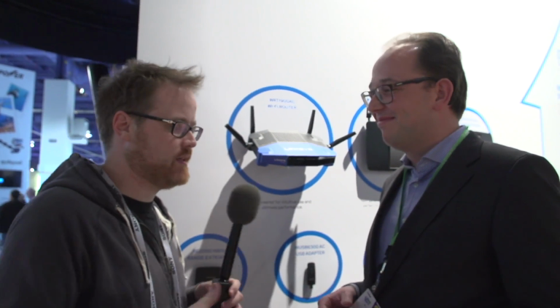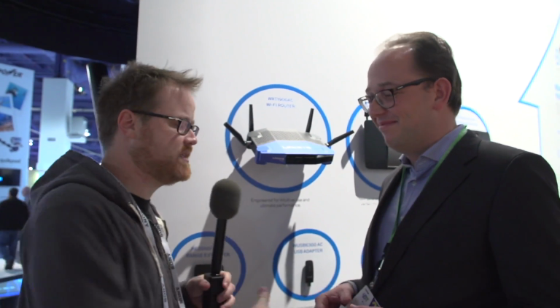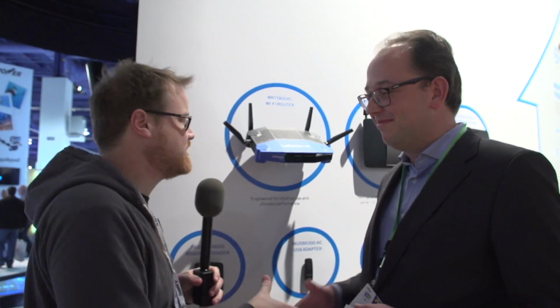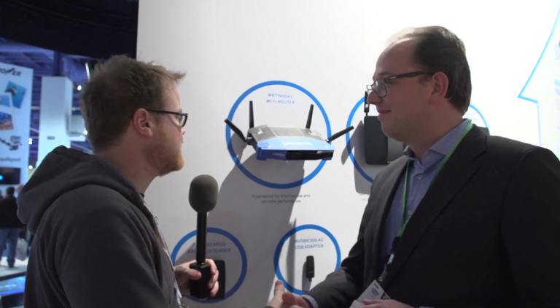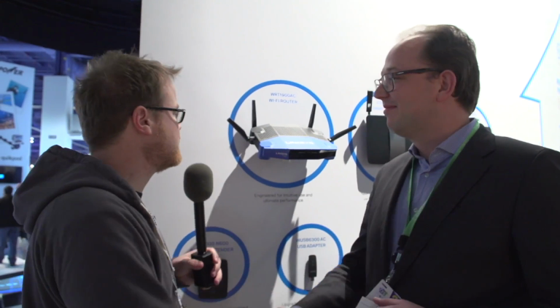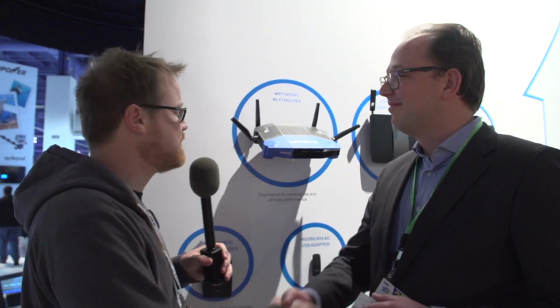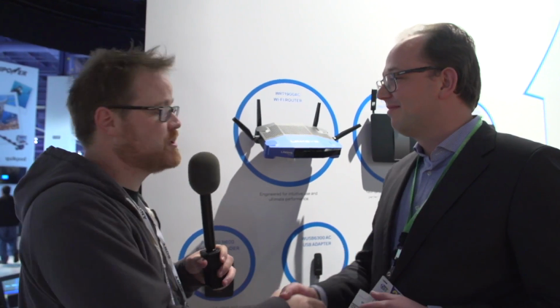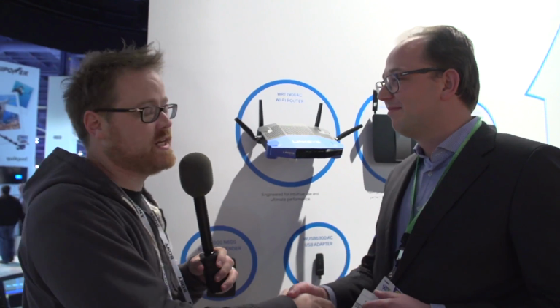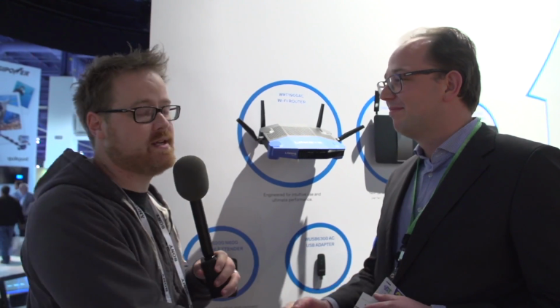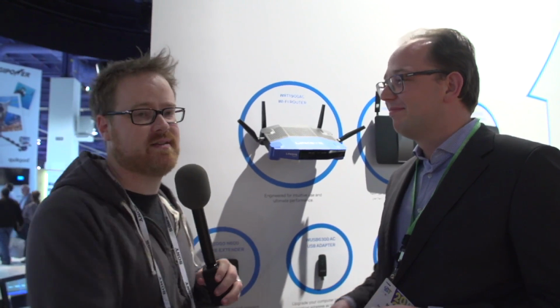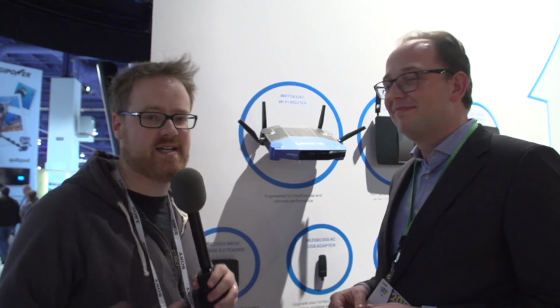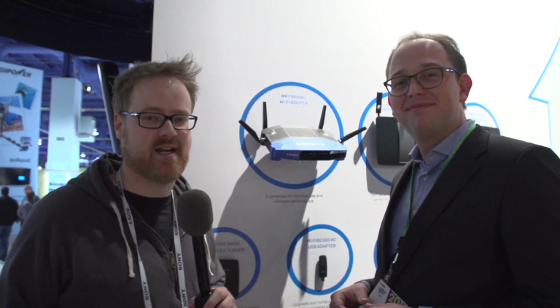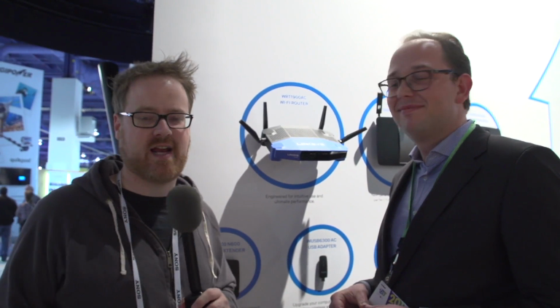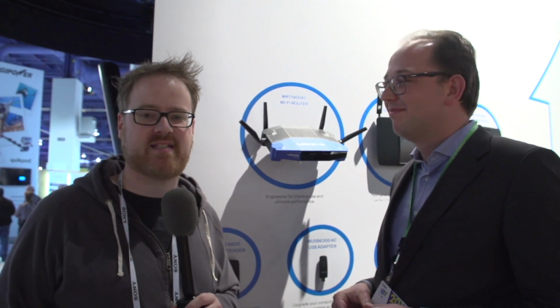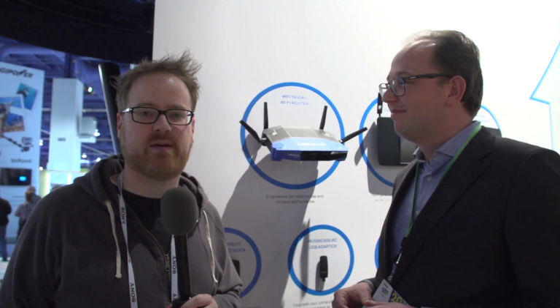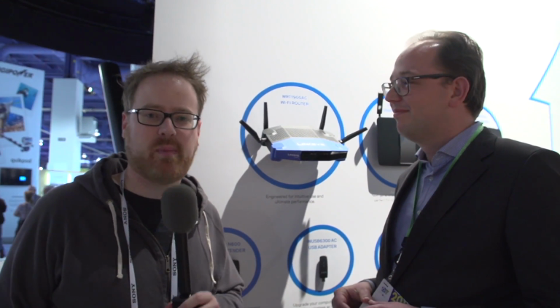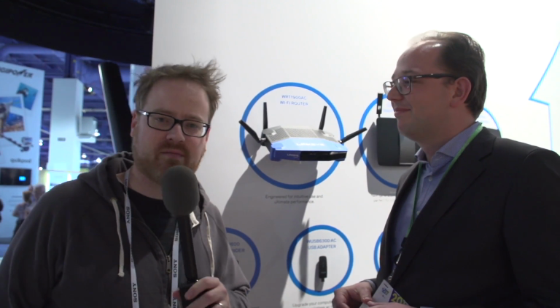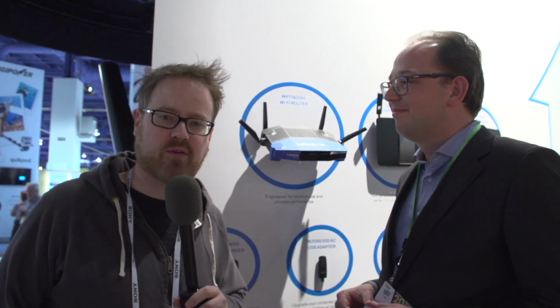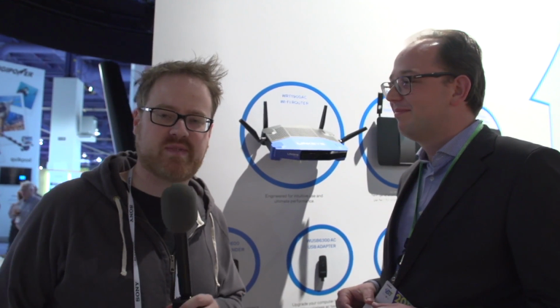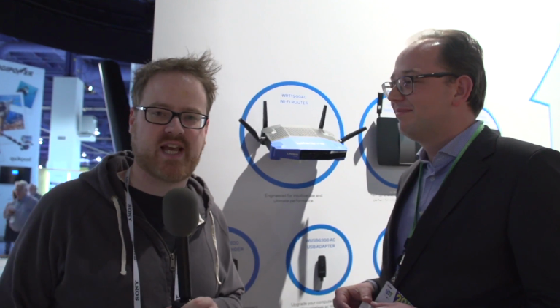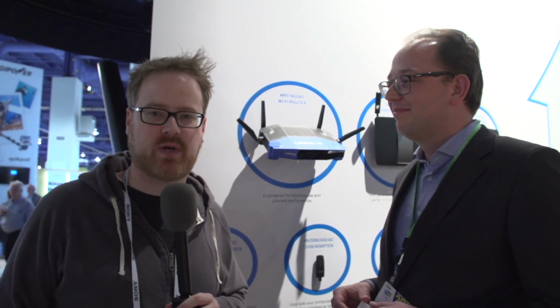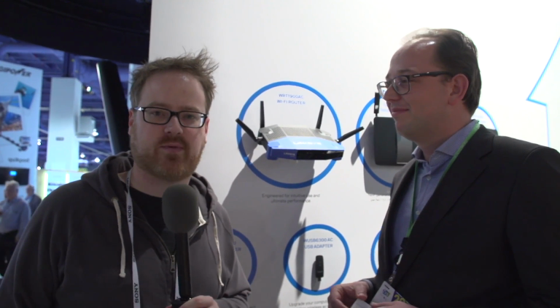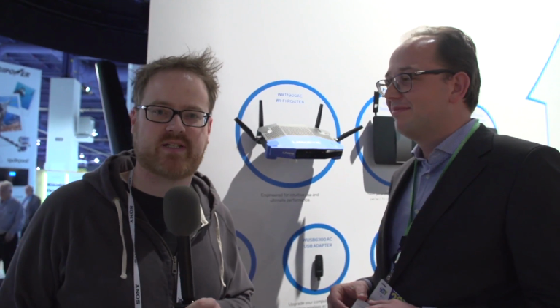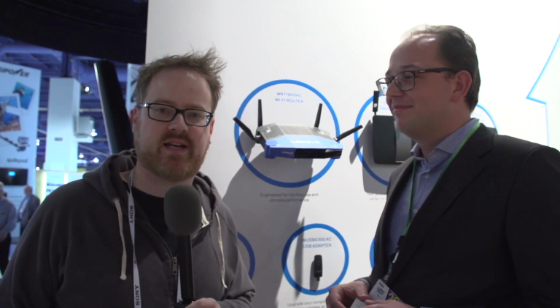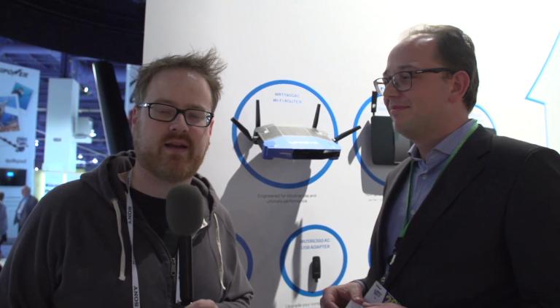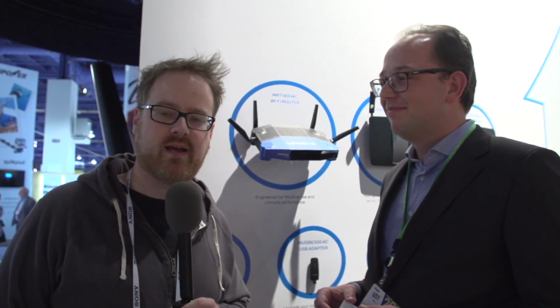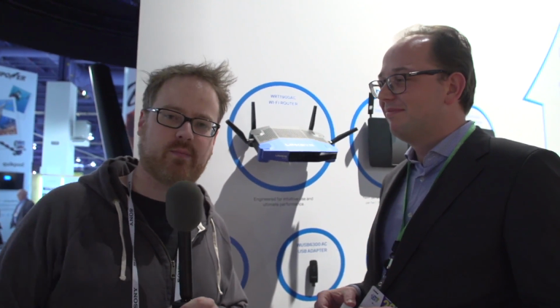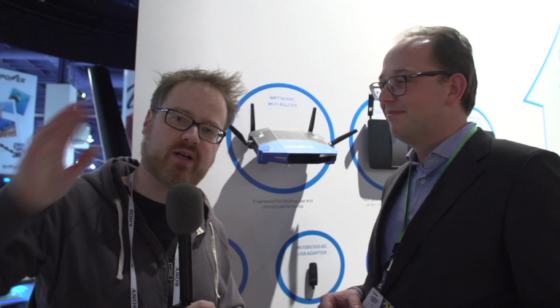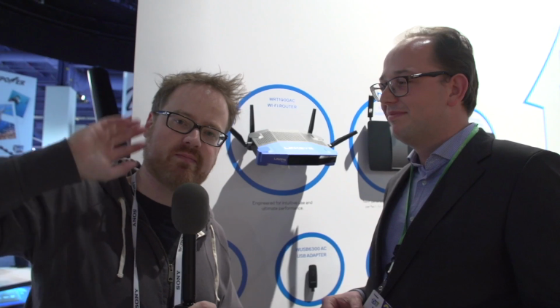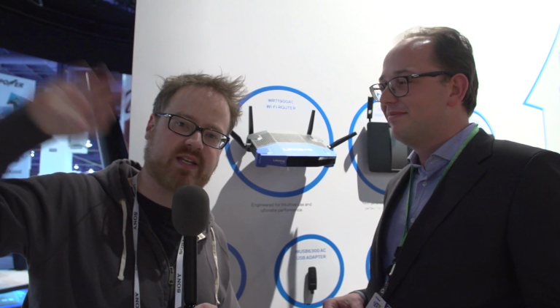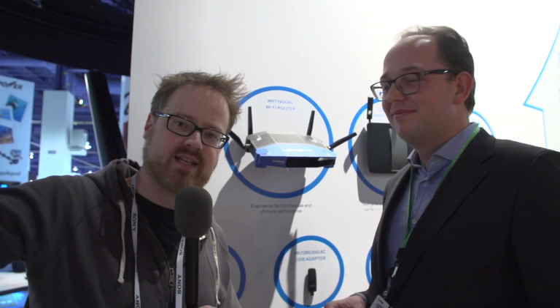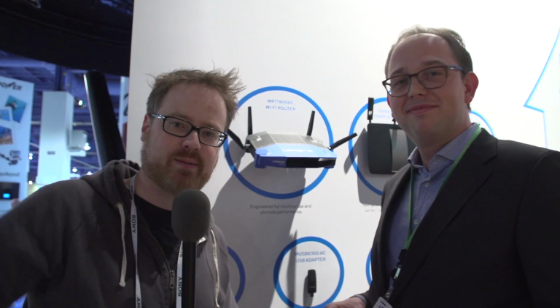This is the WRT 1900 AC. We'll have more from CES 2014. I'm Will — see you guys later.